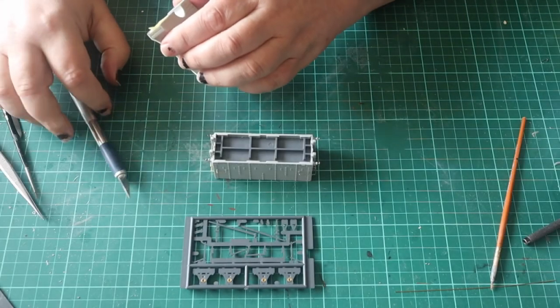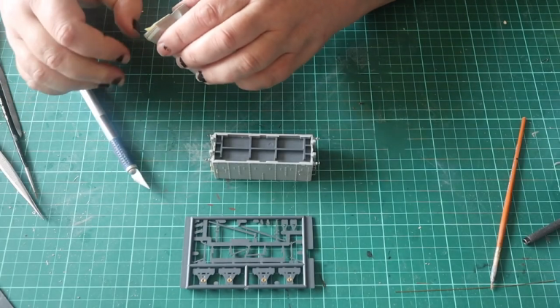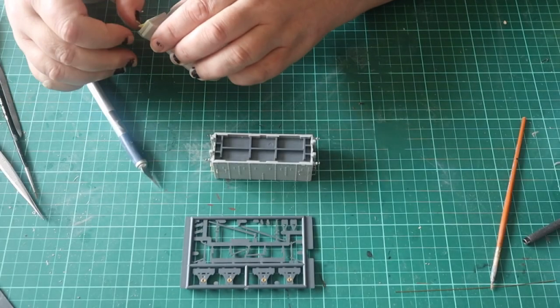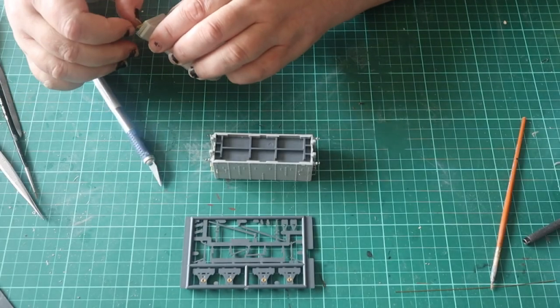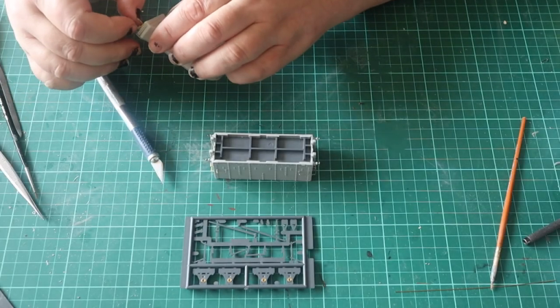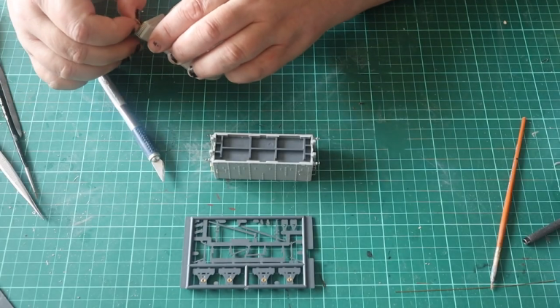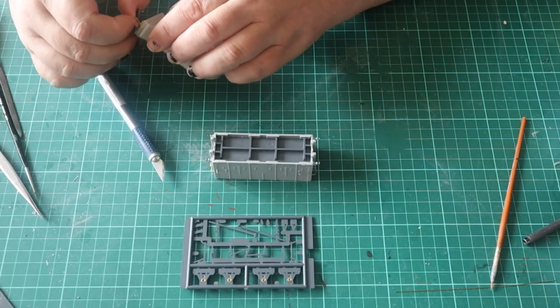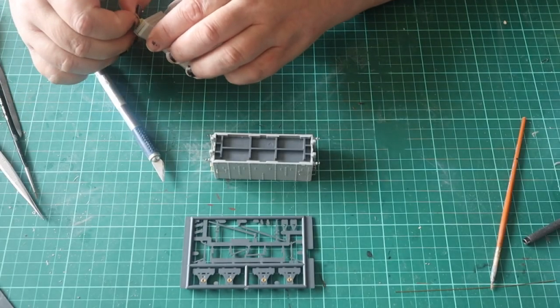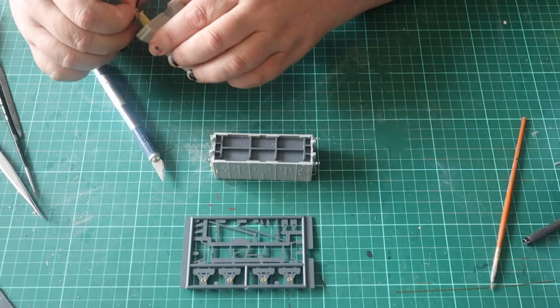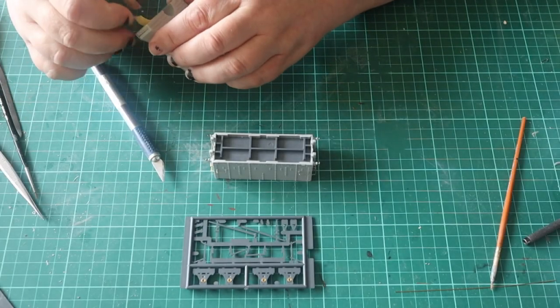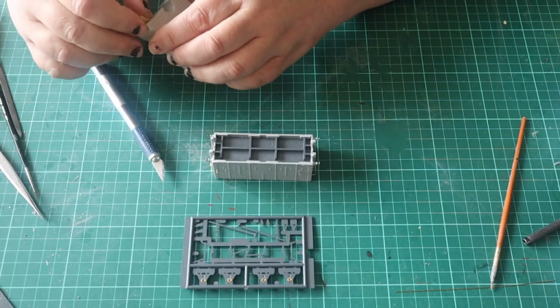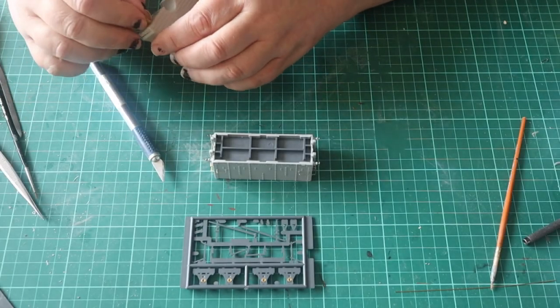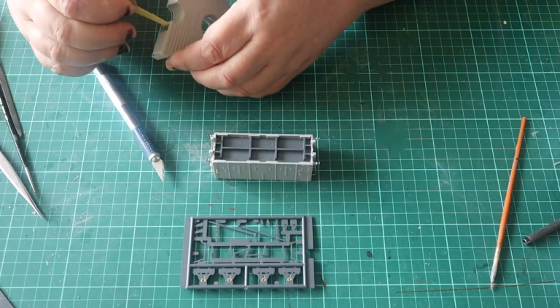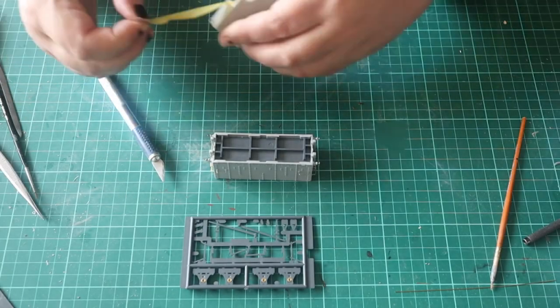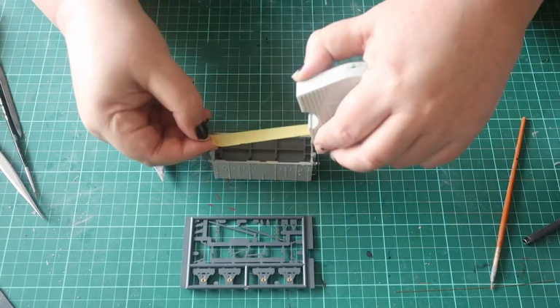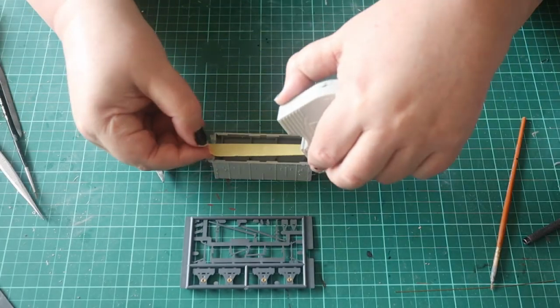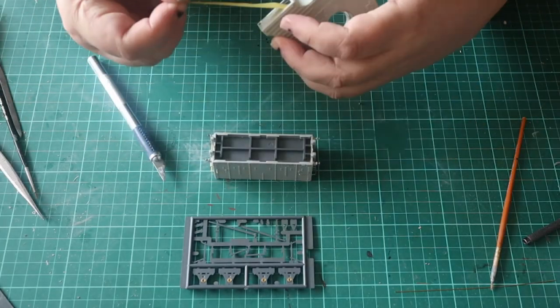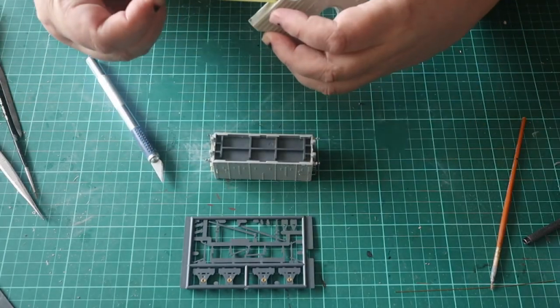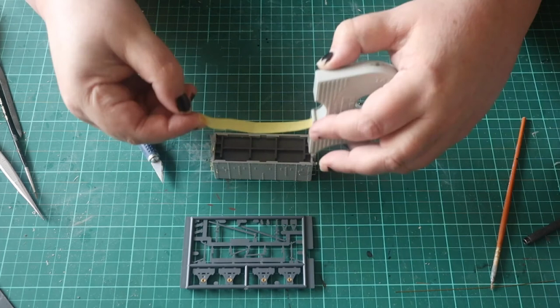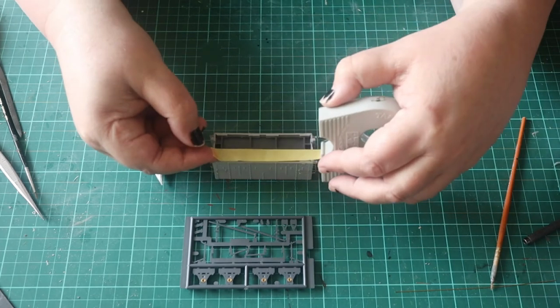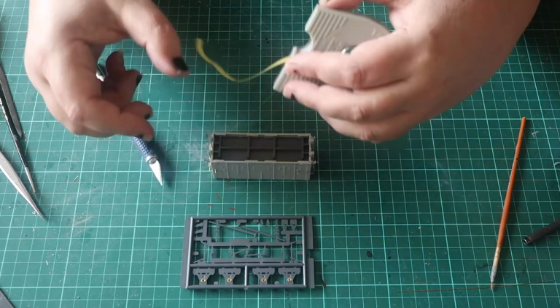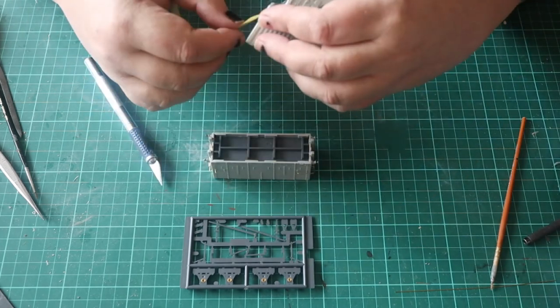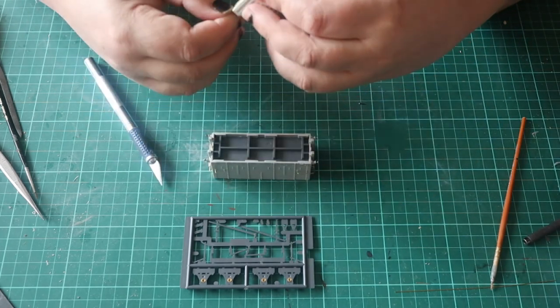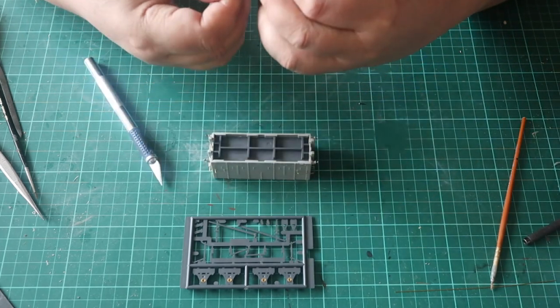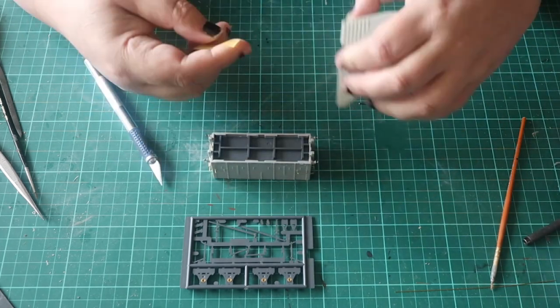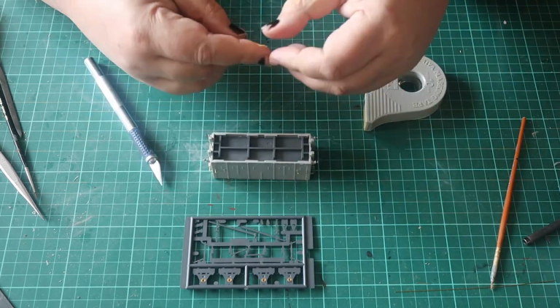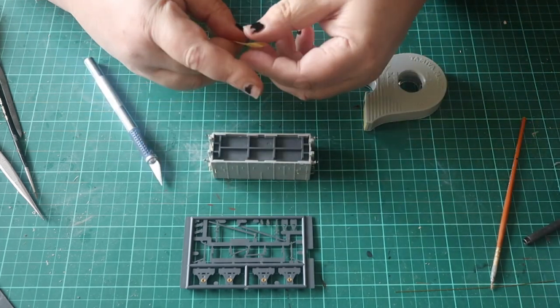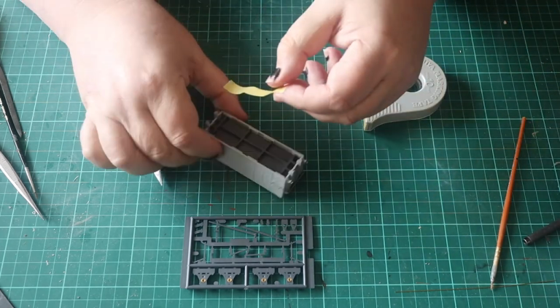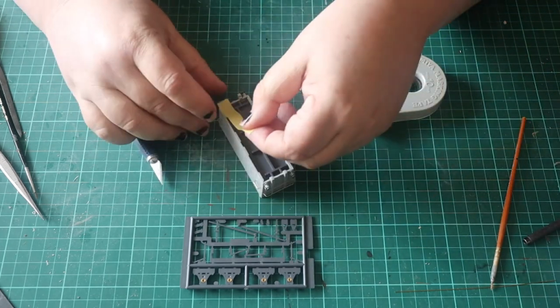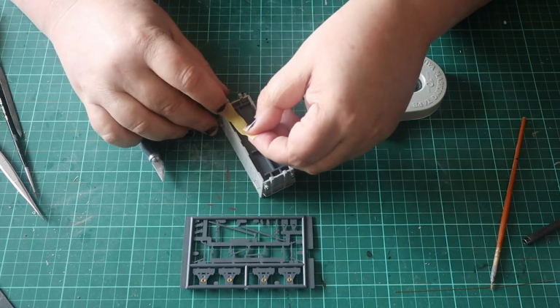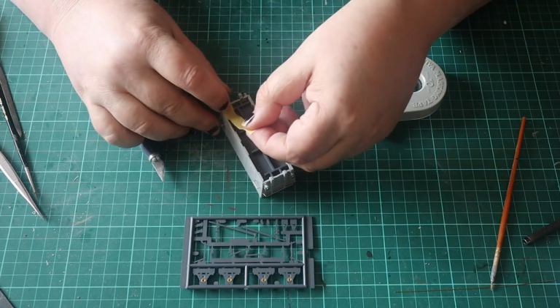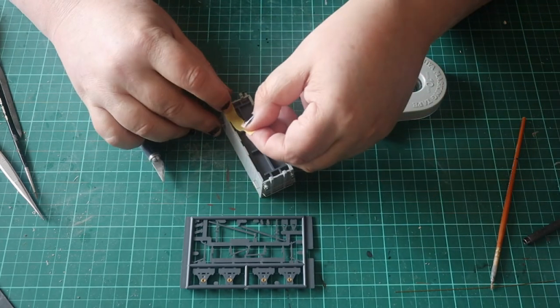I masked up the underneath and gave the wagon a coat of Halfords Grey Plastic Primer.